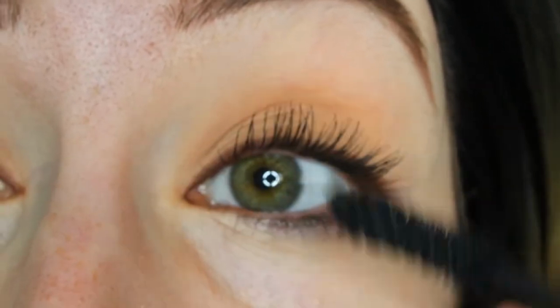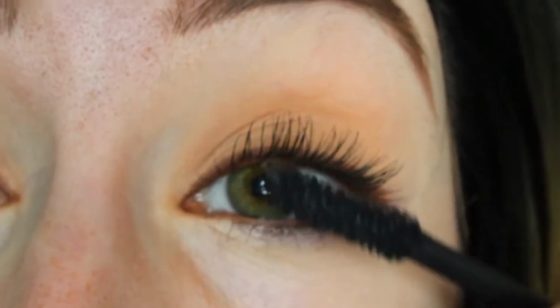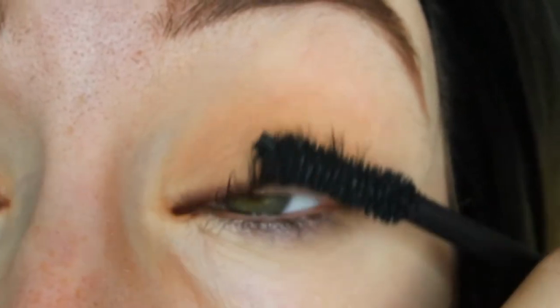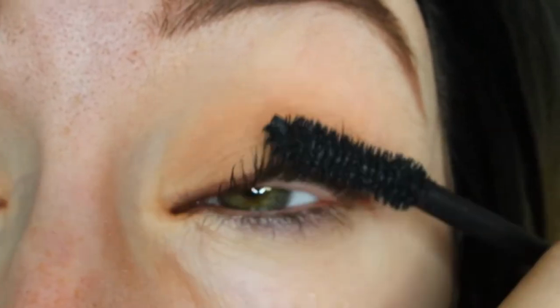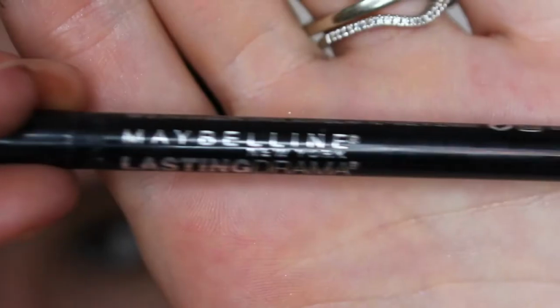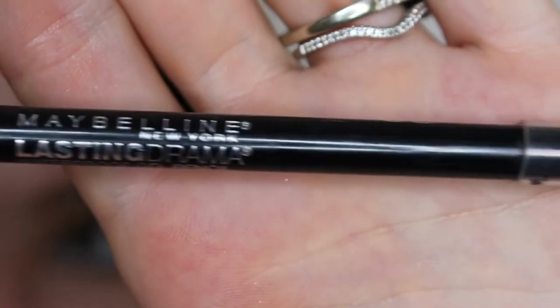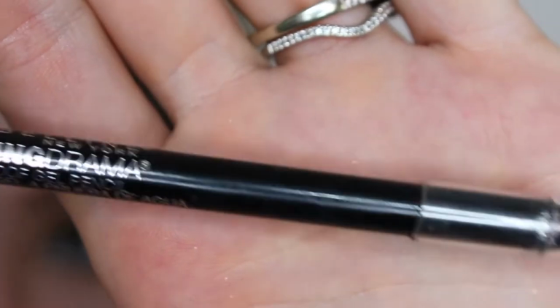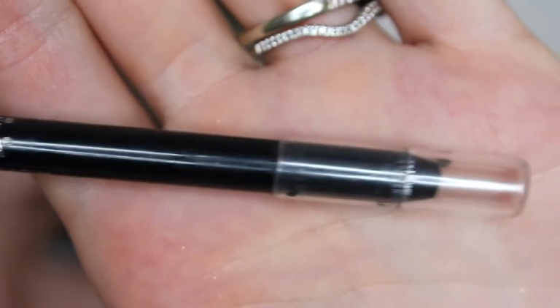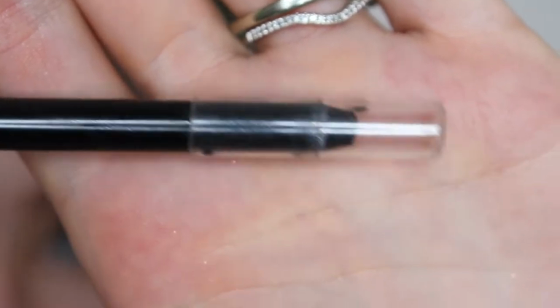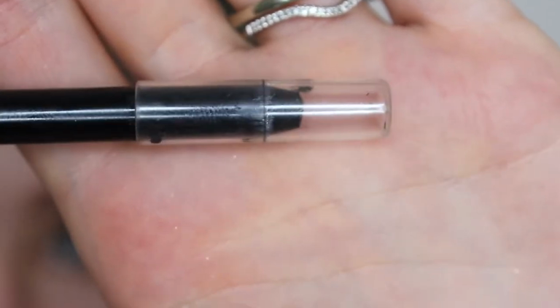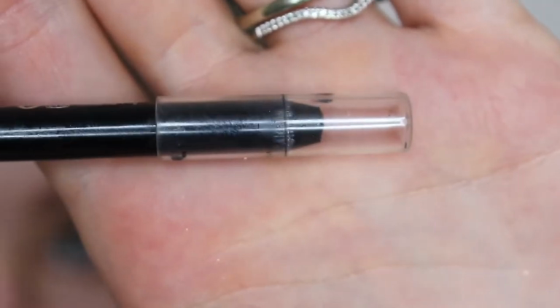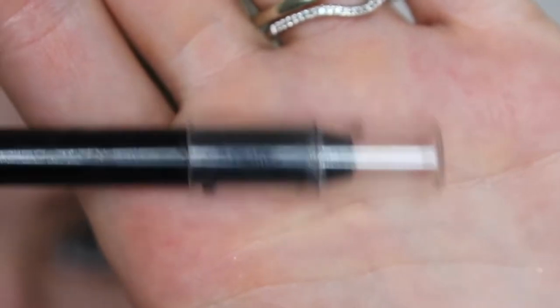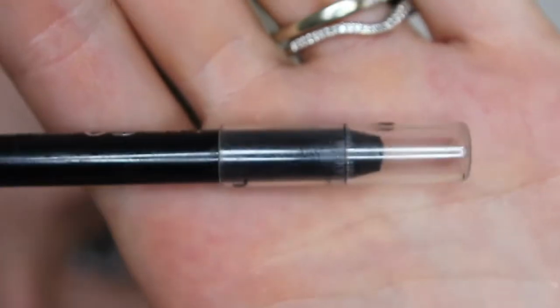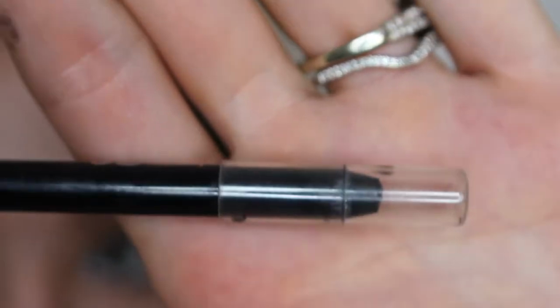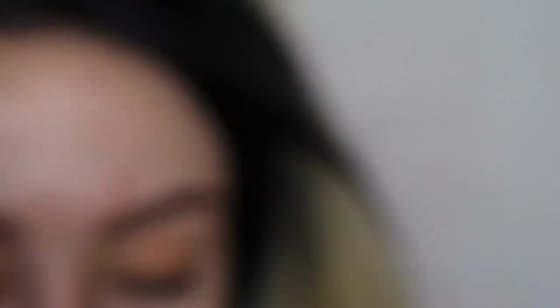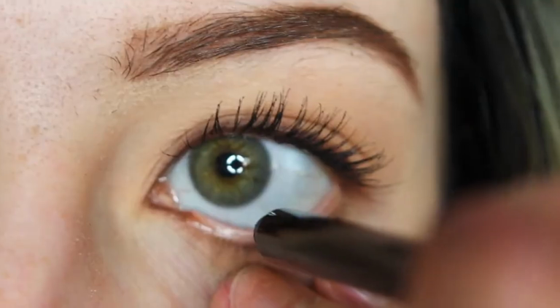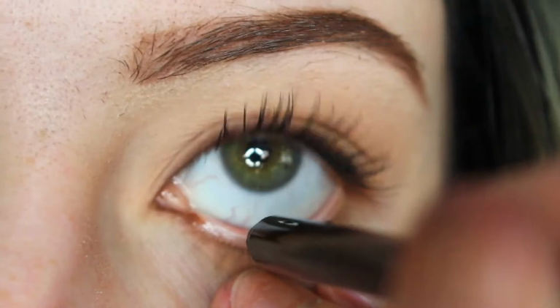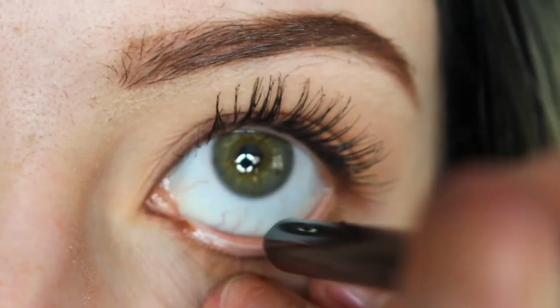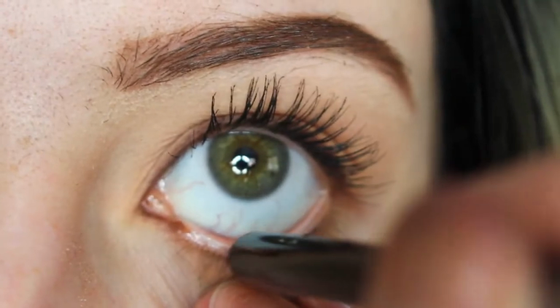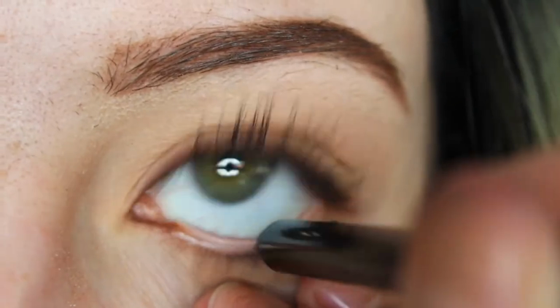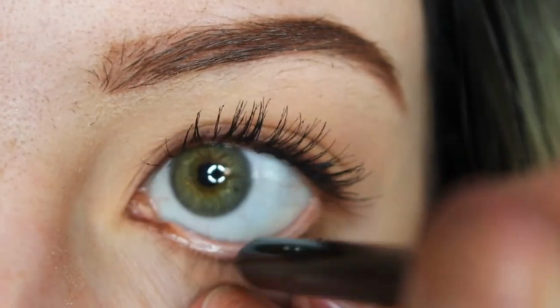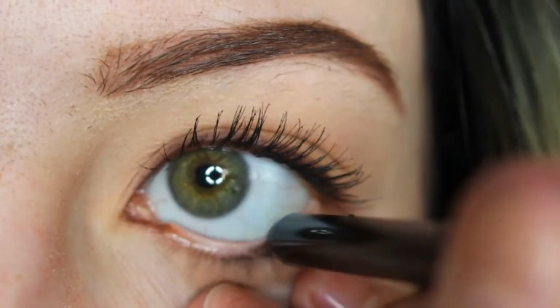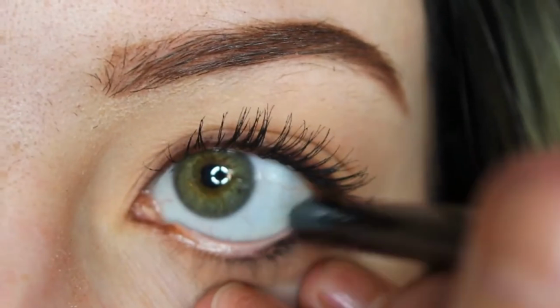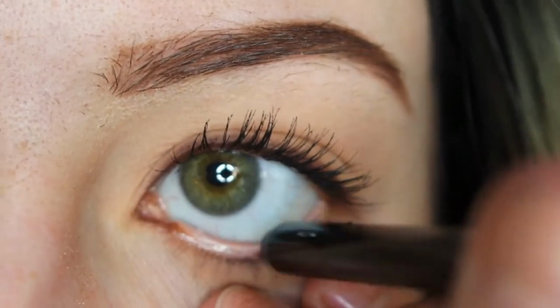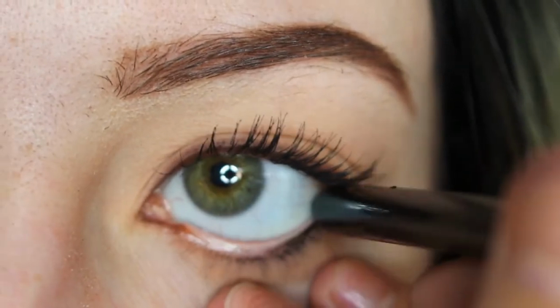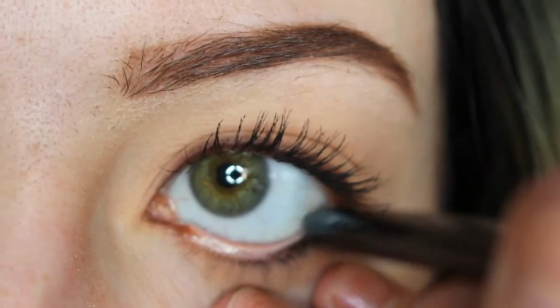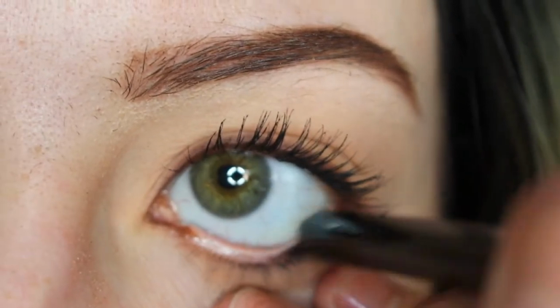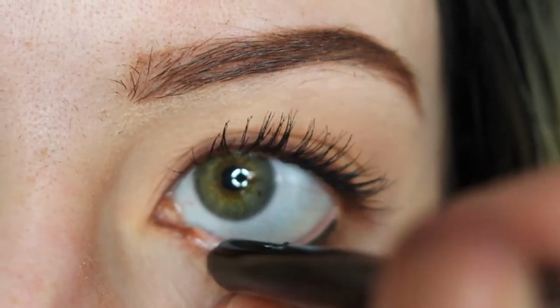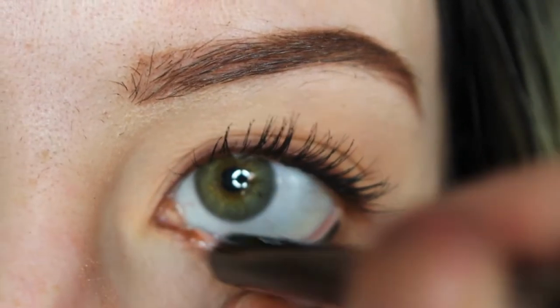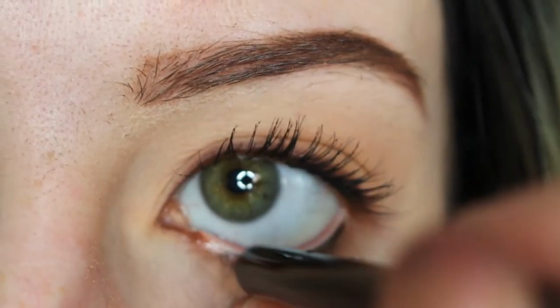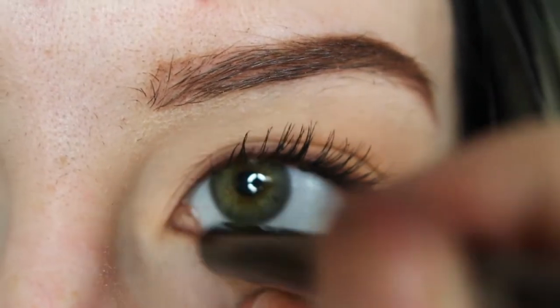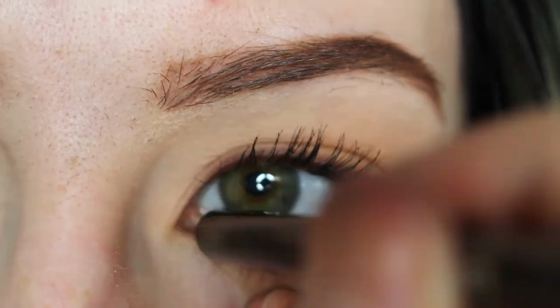Now I'm taking the Maybelline Lasting Drama Waterproof Gel Pencil and applying this to my waterline.